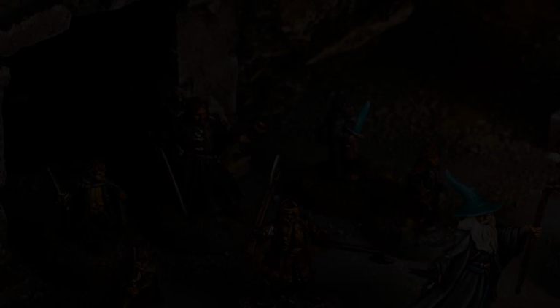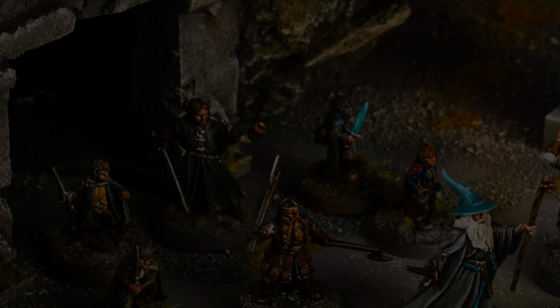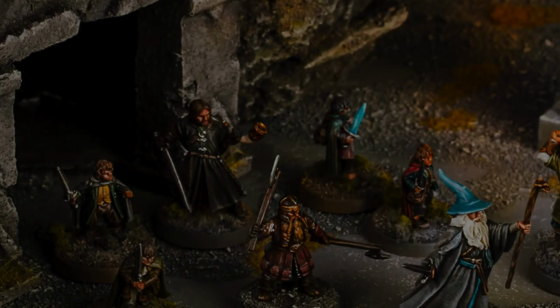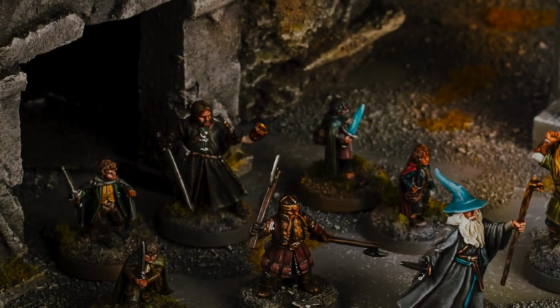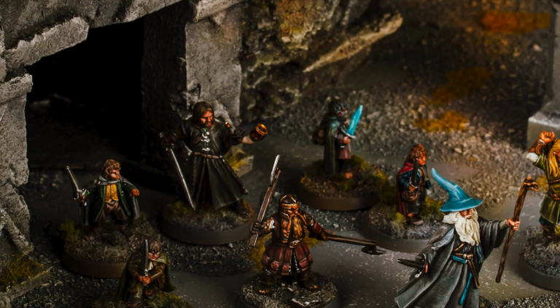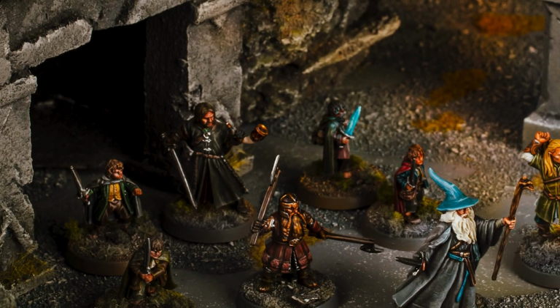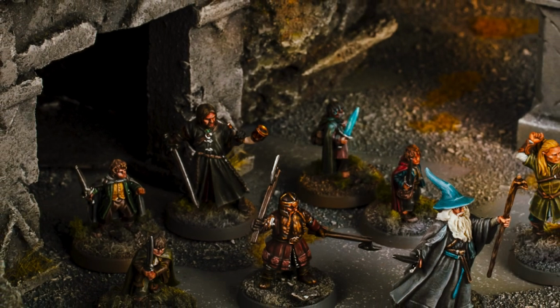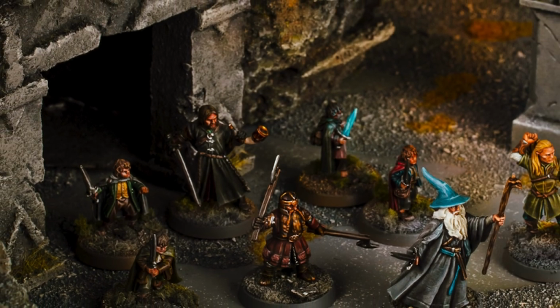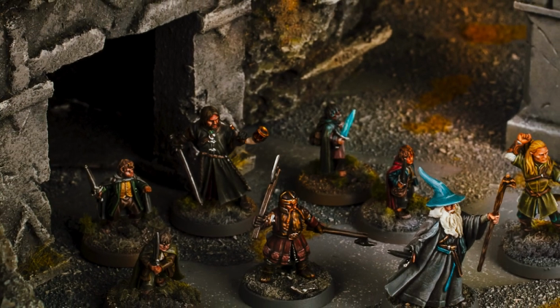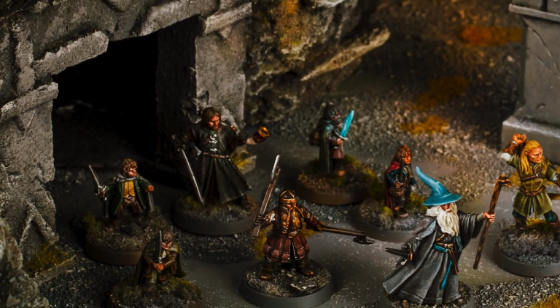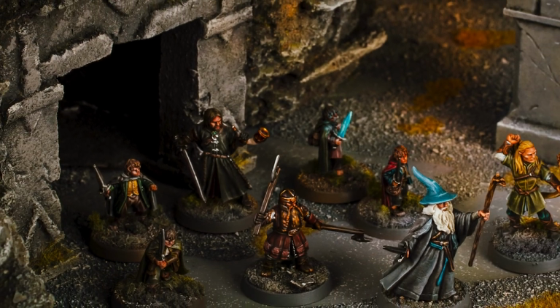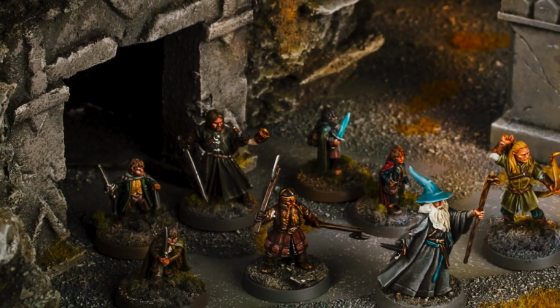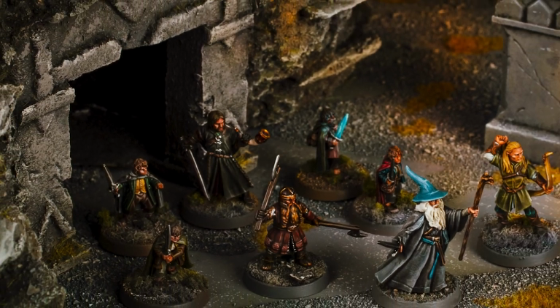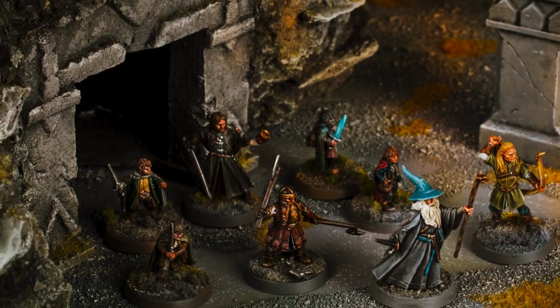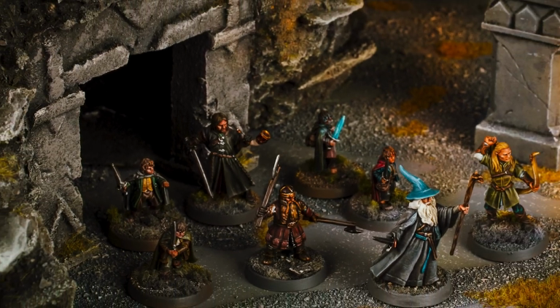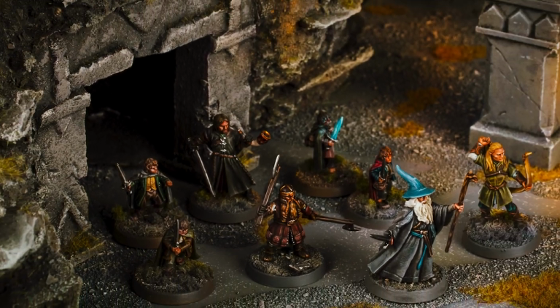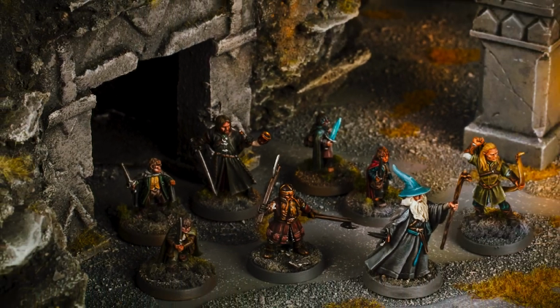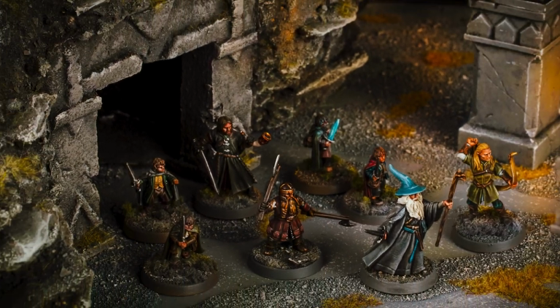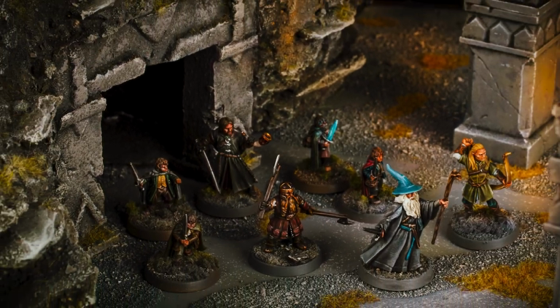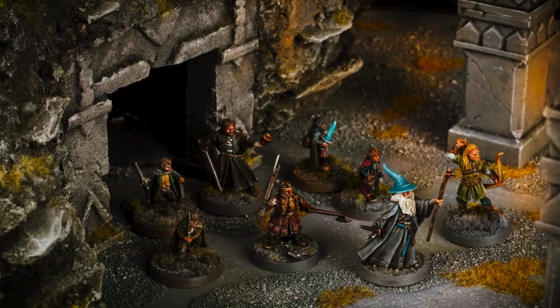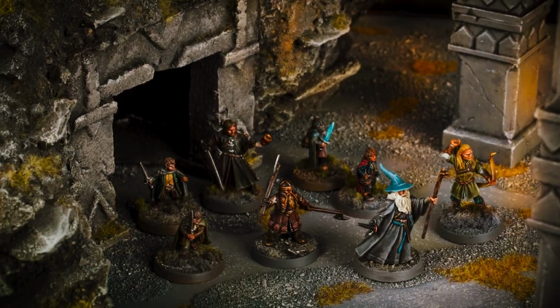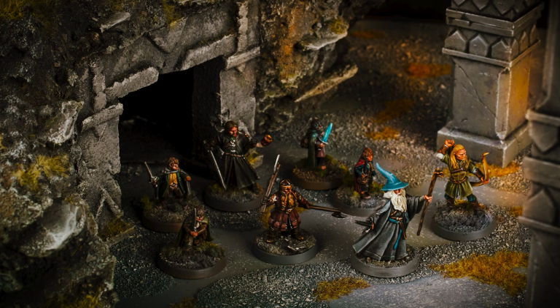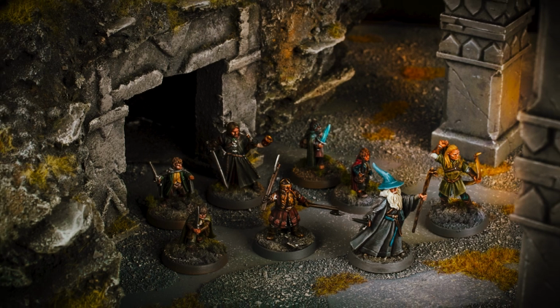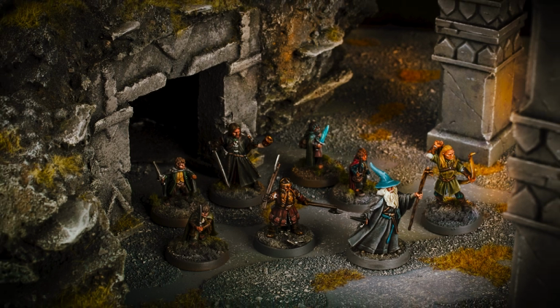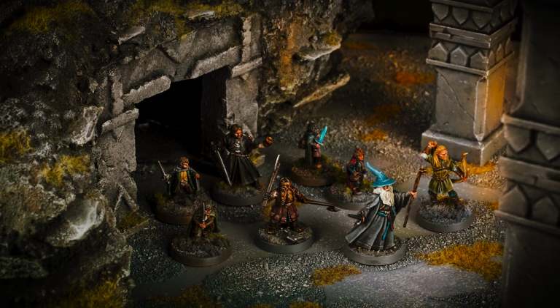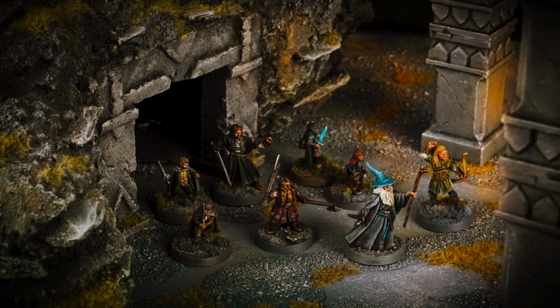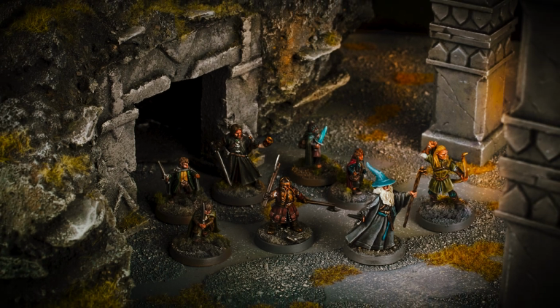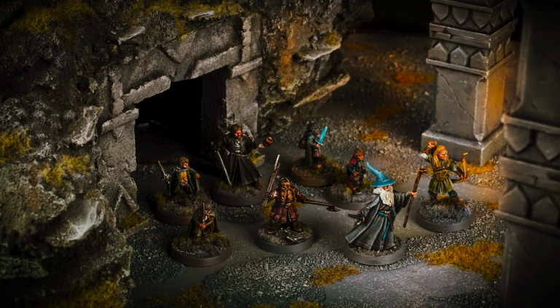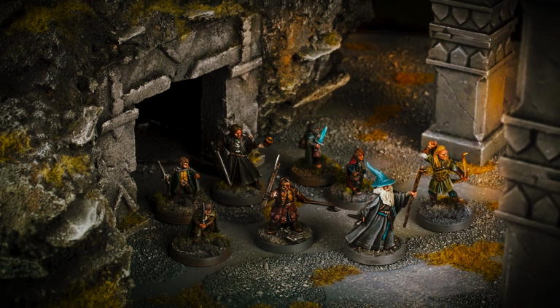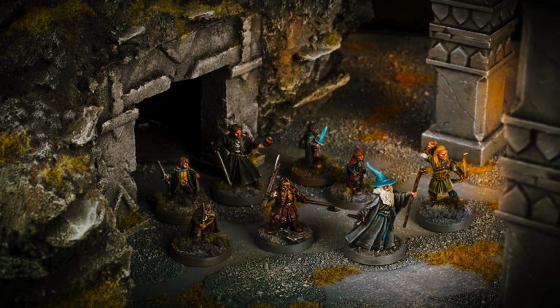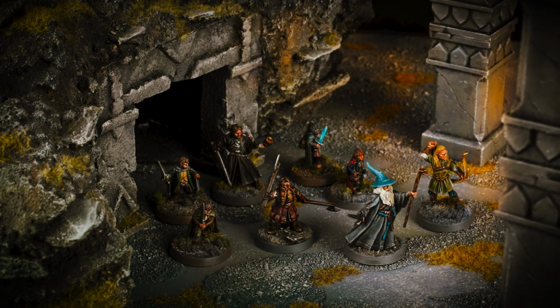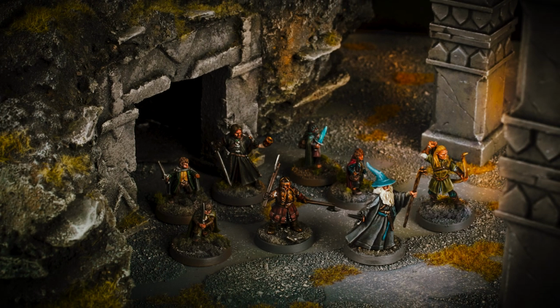Today we'll be painting Gimli, son of Glóin, the stout dwarven member of the Fellowship.